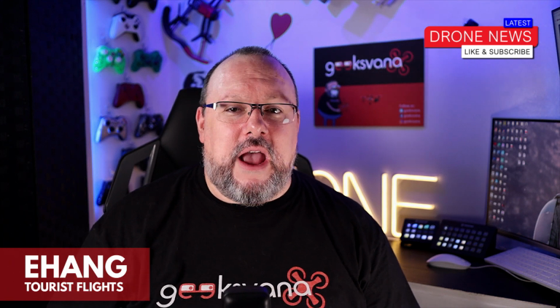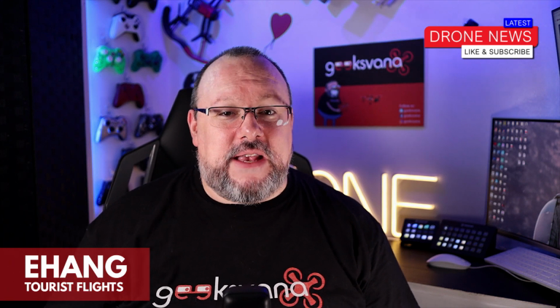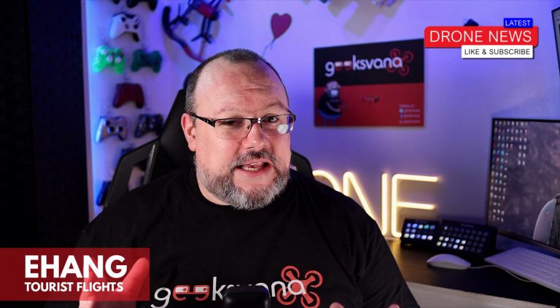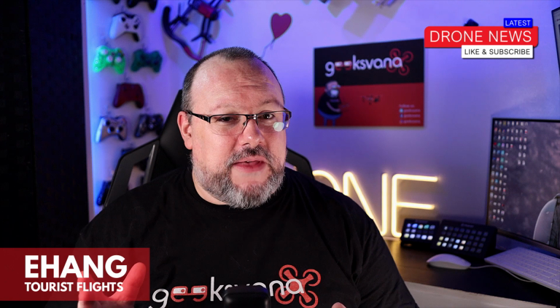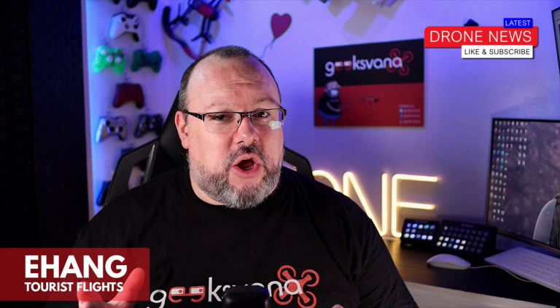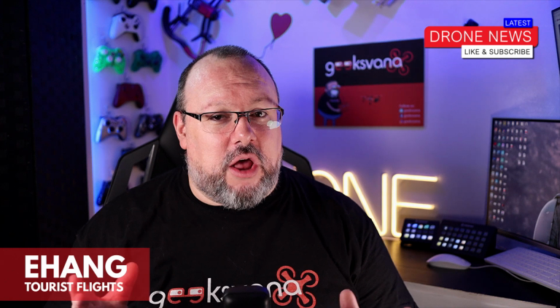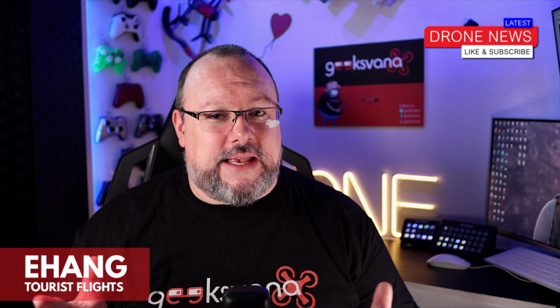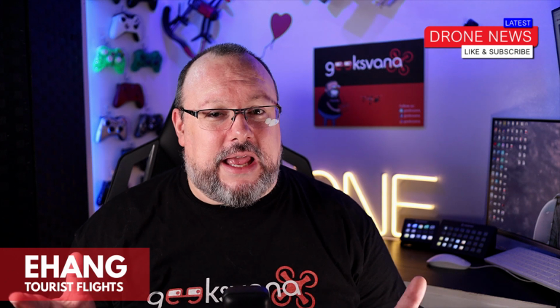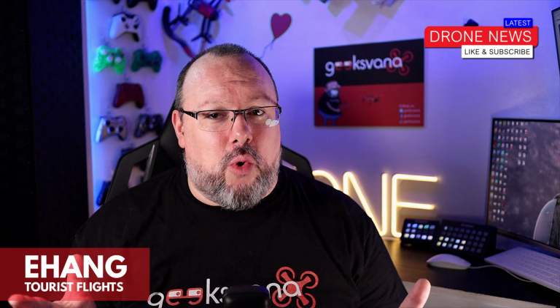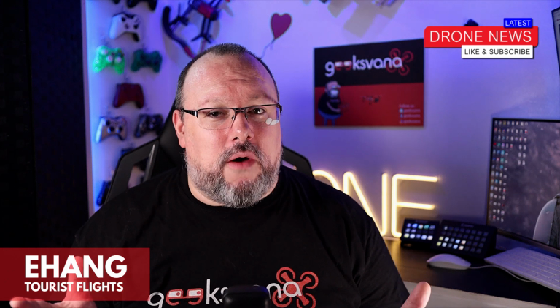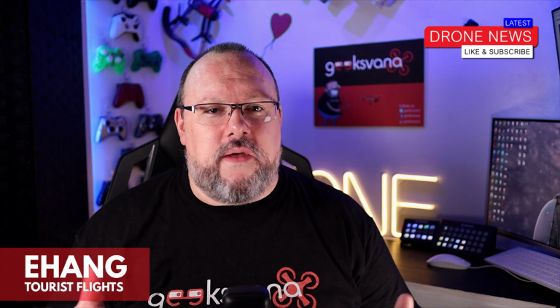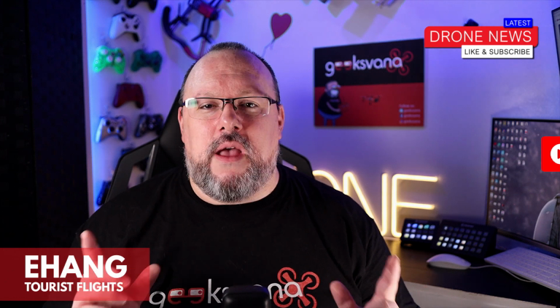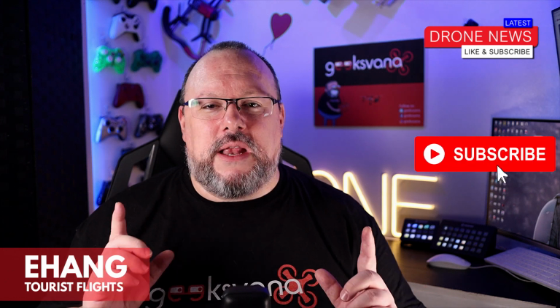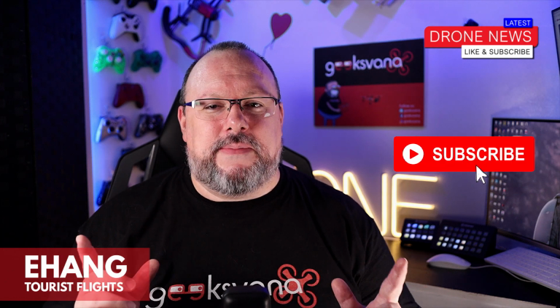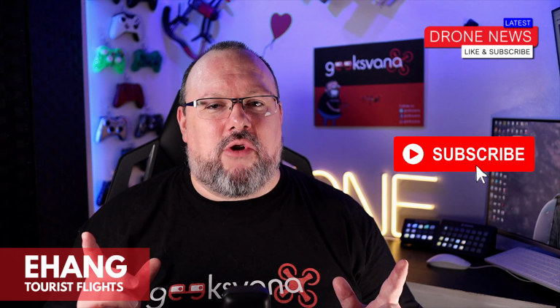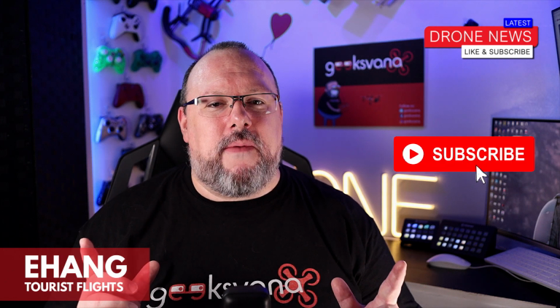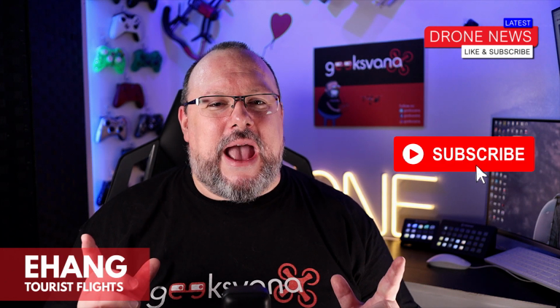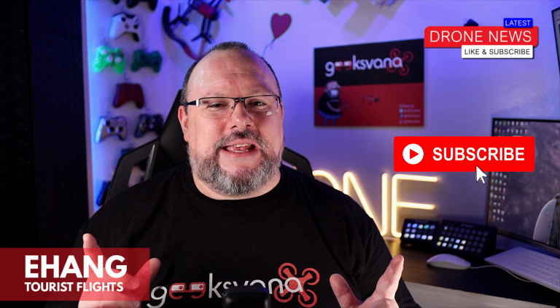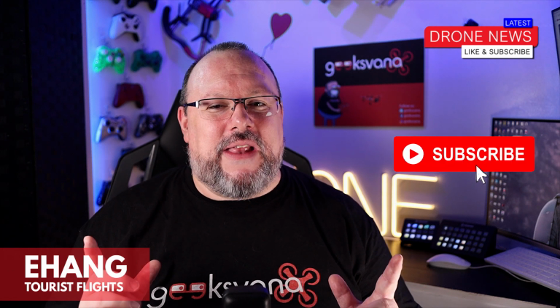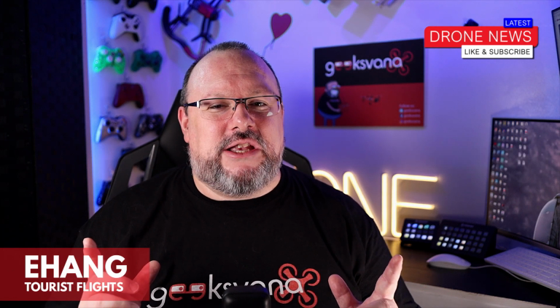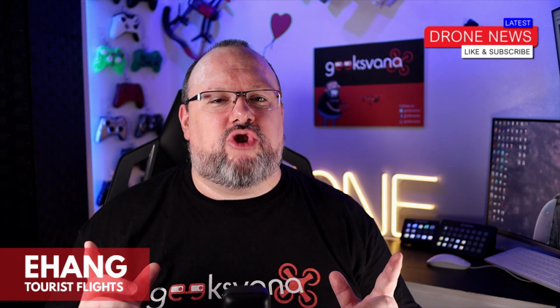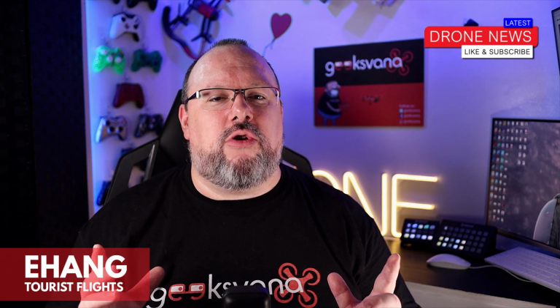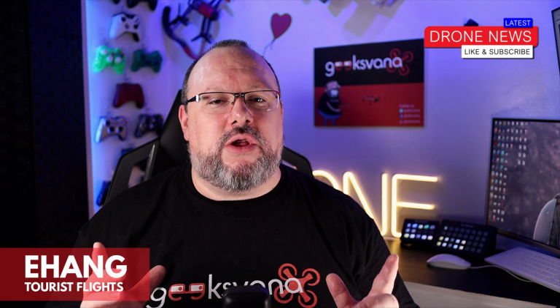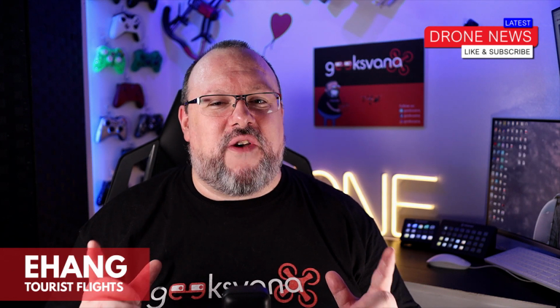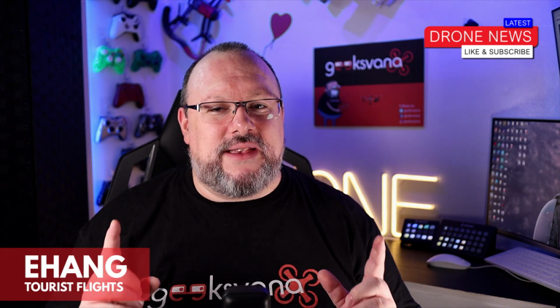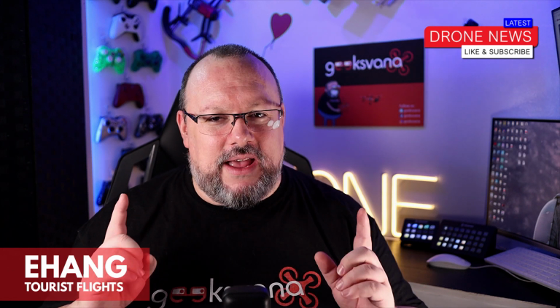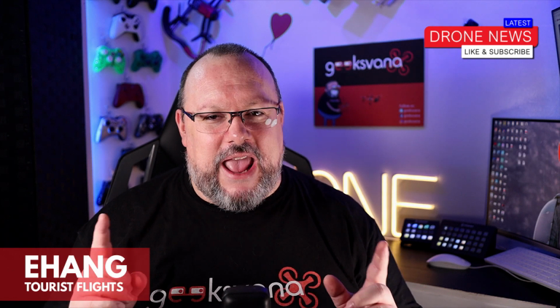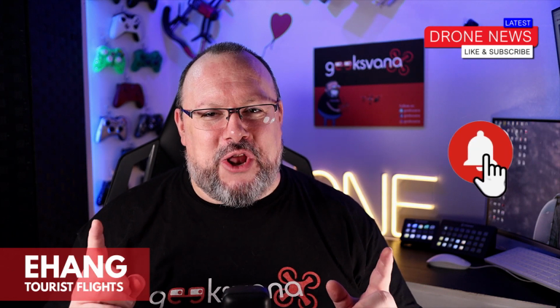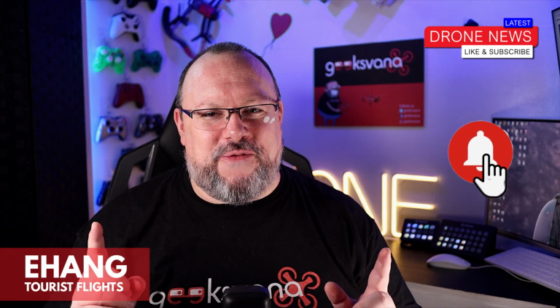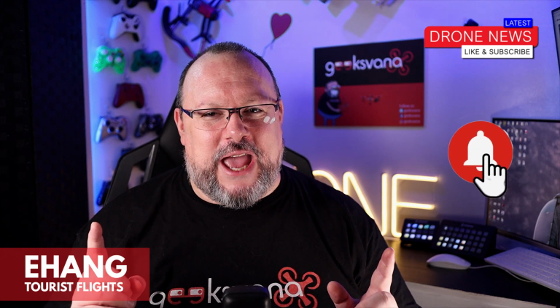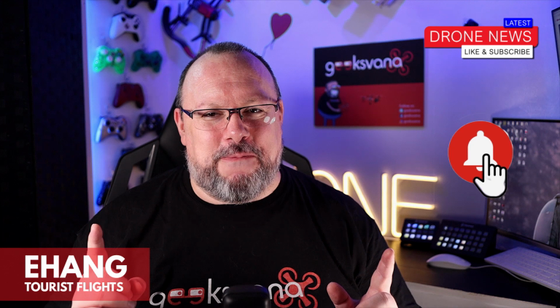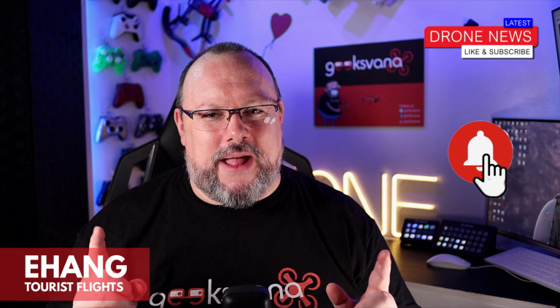If this is something you'd like to see more of, then subscribe and to get the latest drone news first, hit the notification bell.